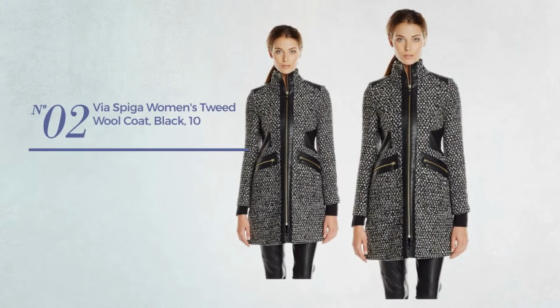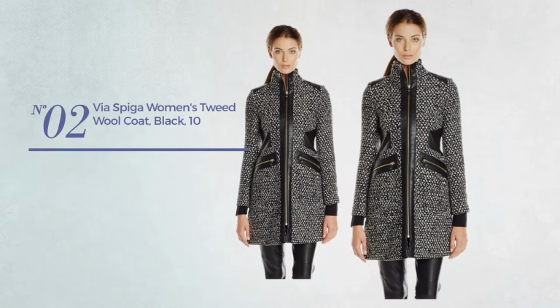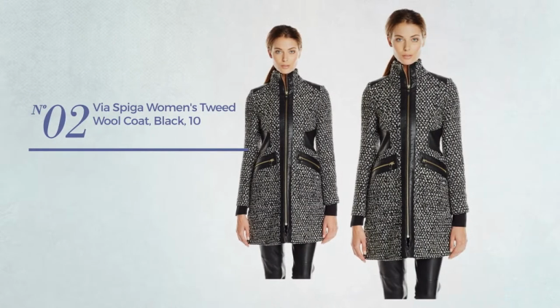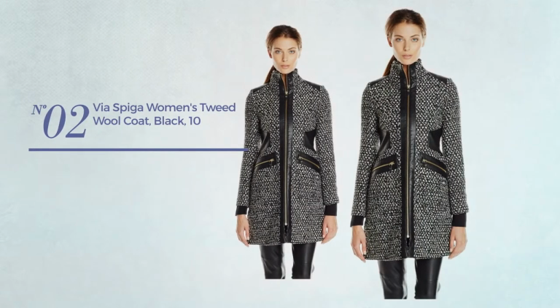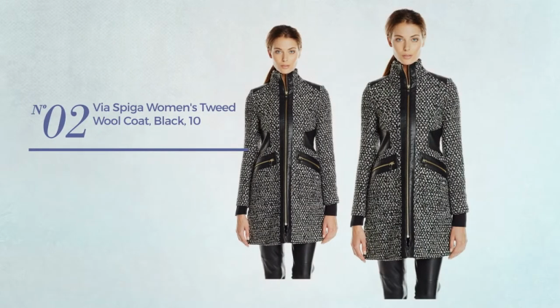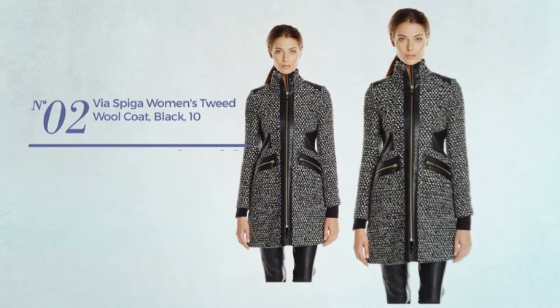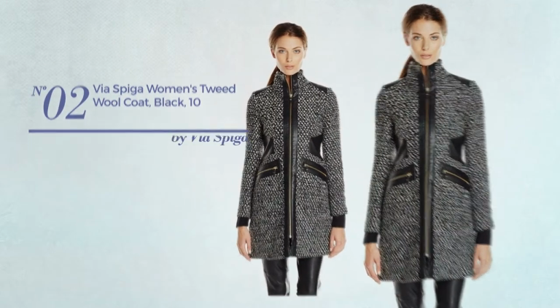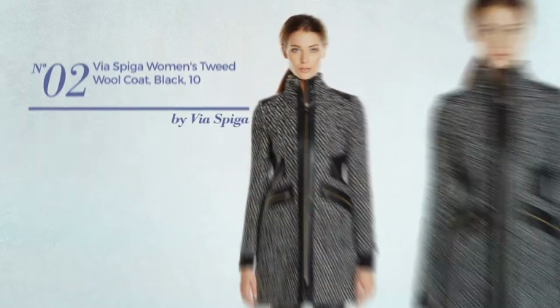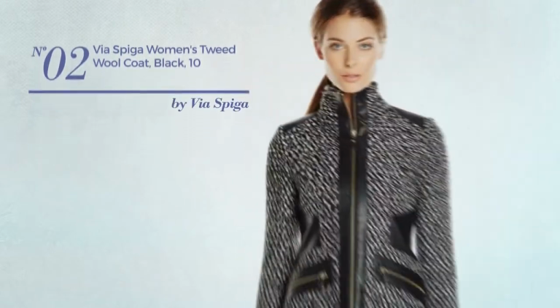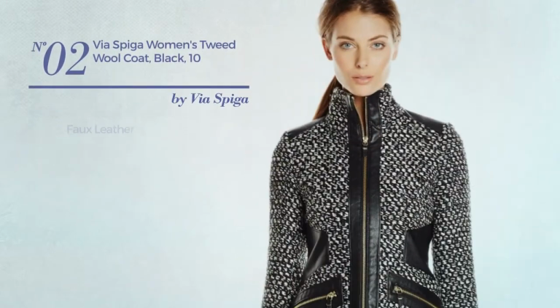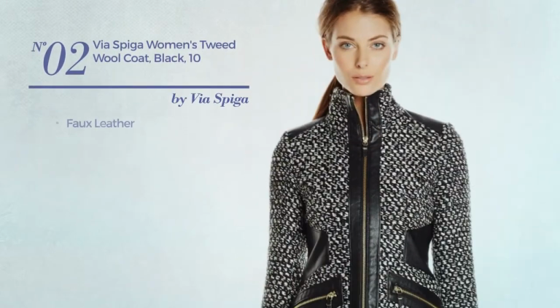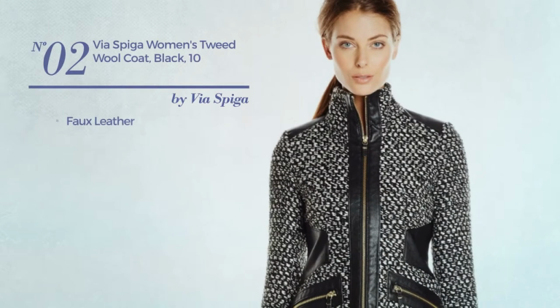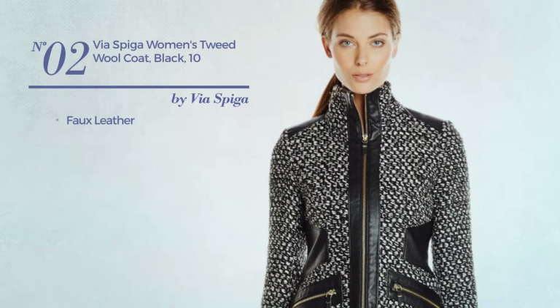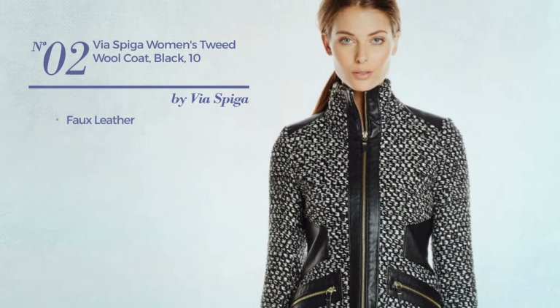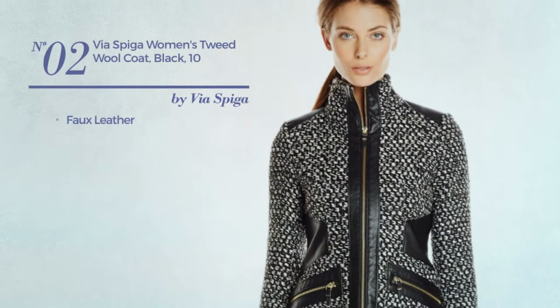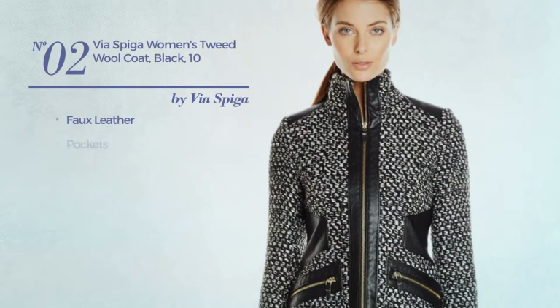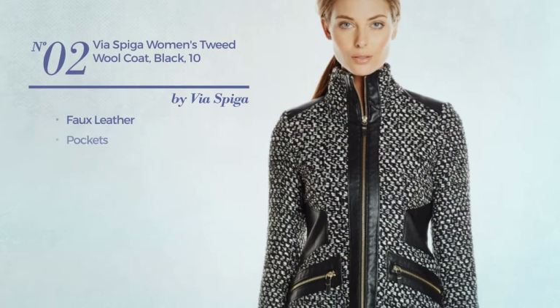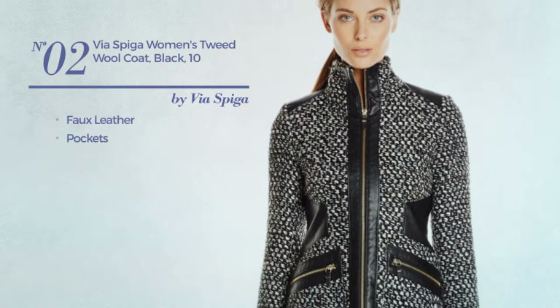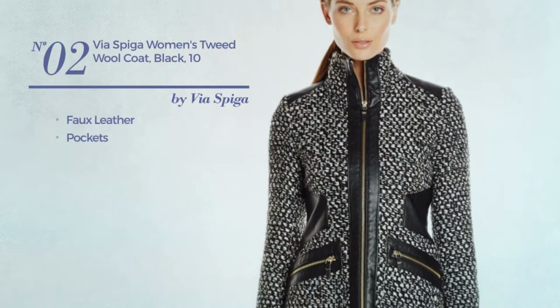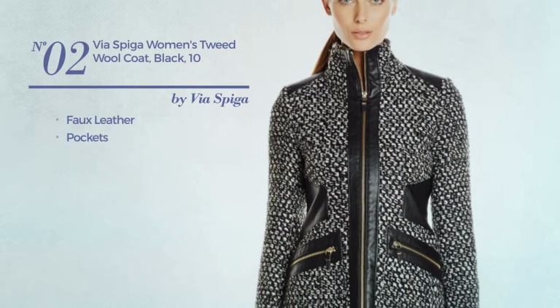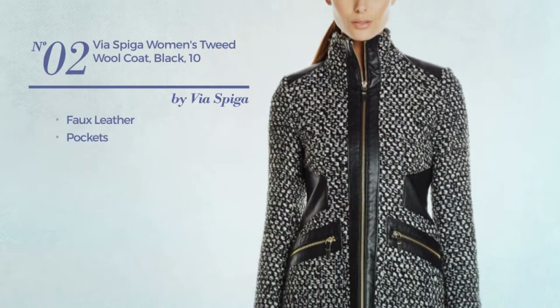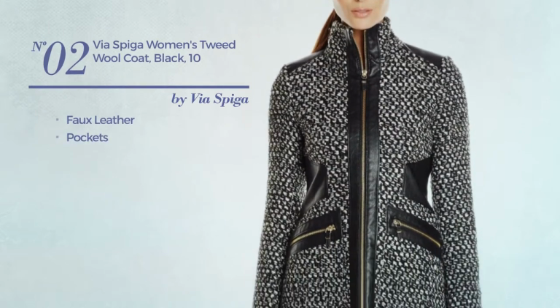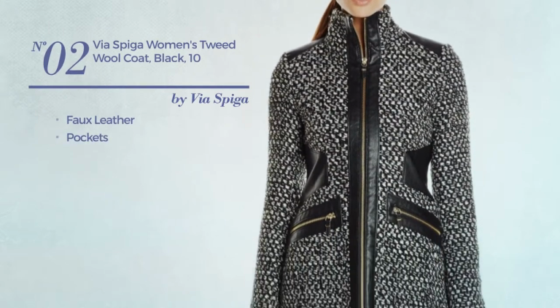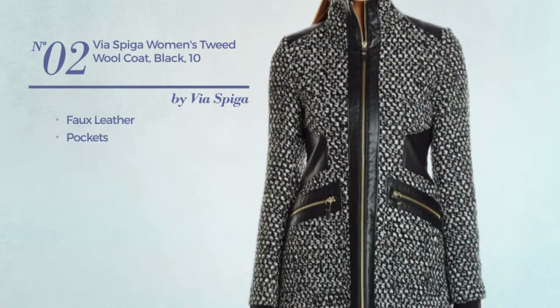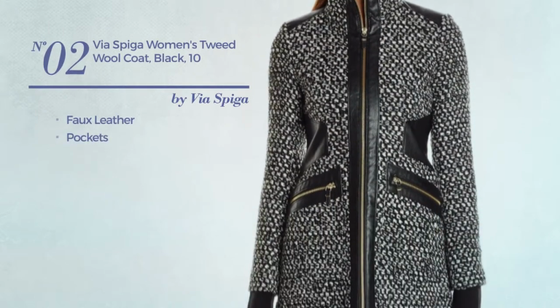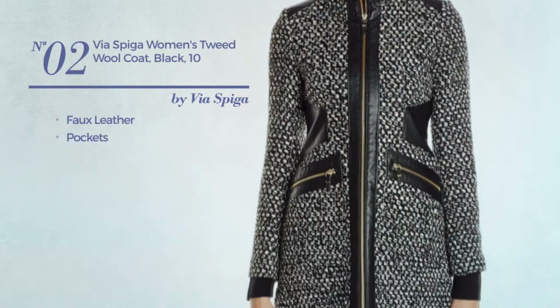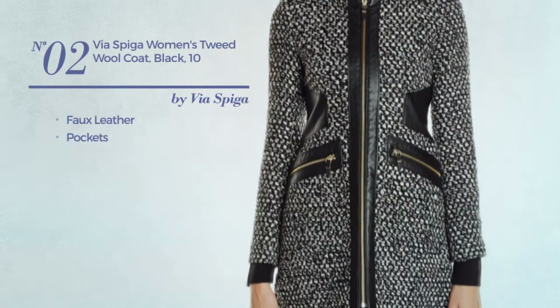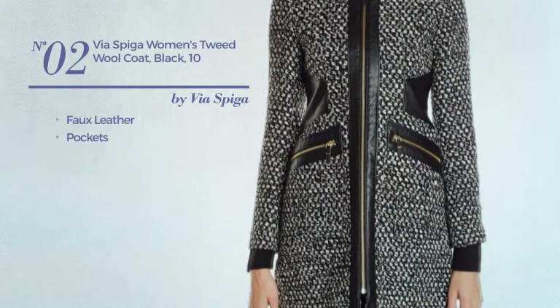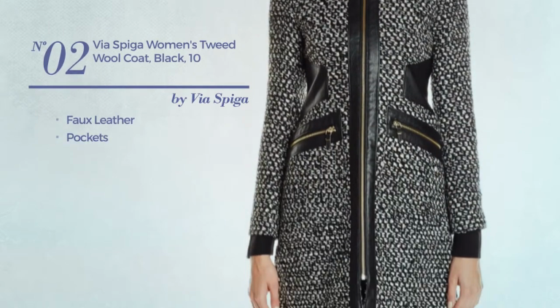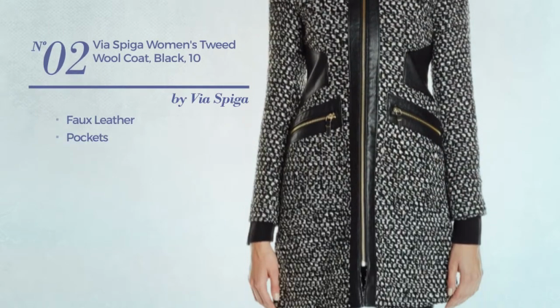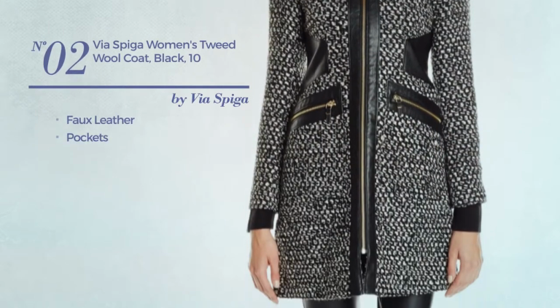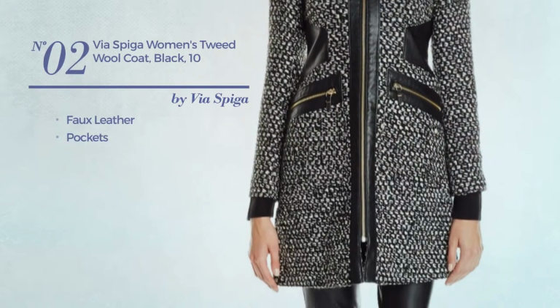Number 2. Made of faux leather, with pockets. Available only in black color.